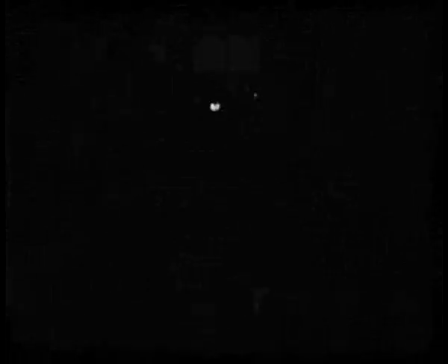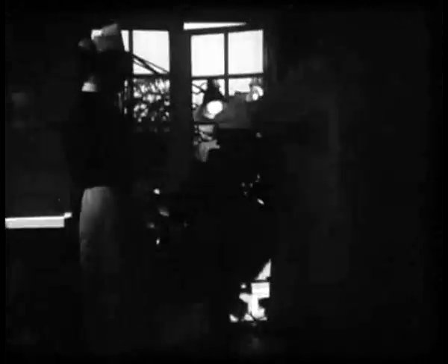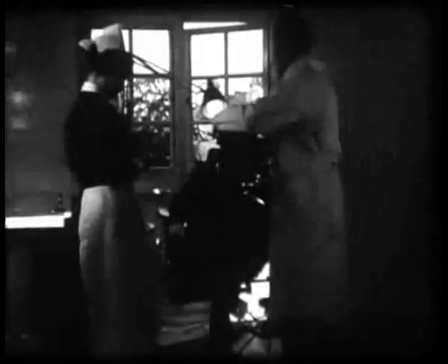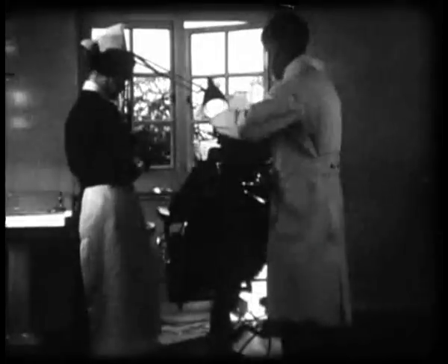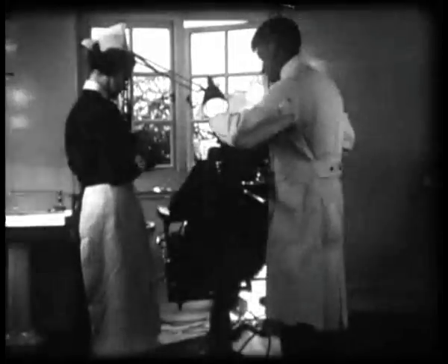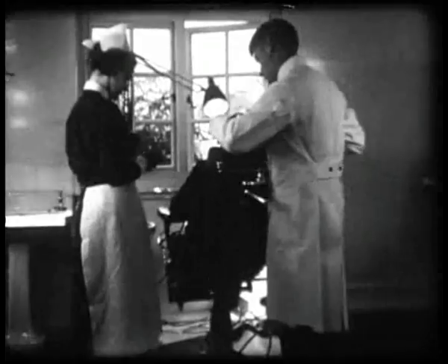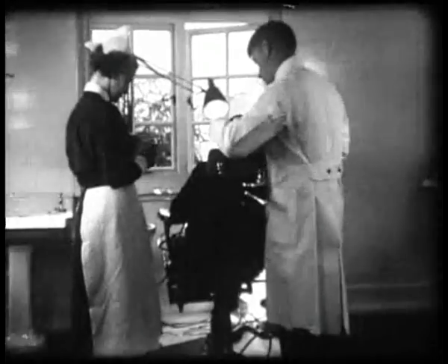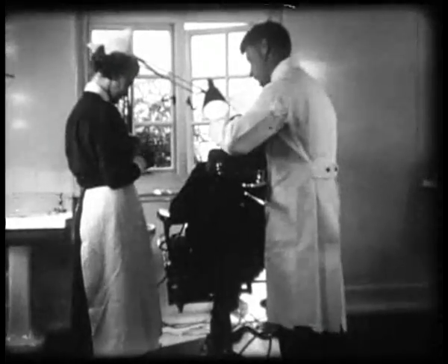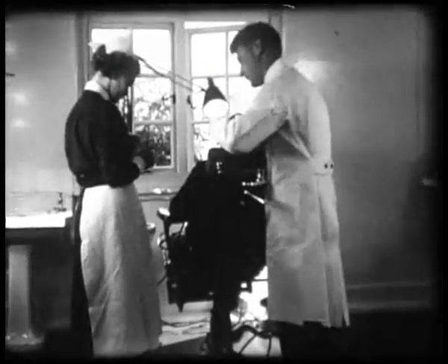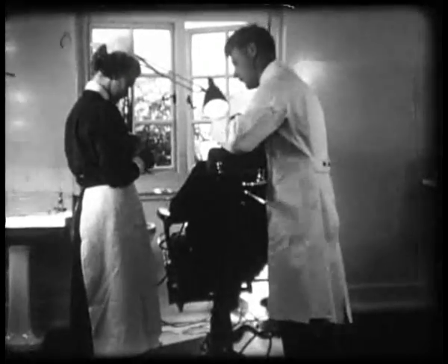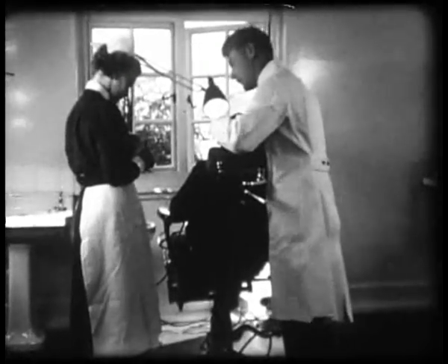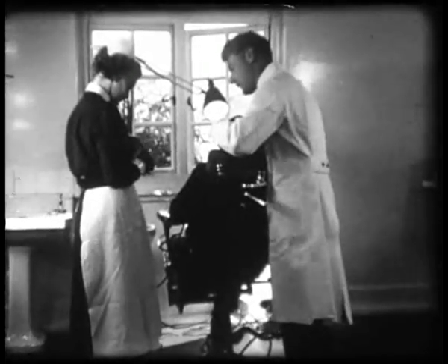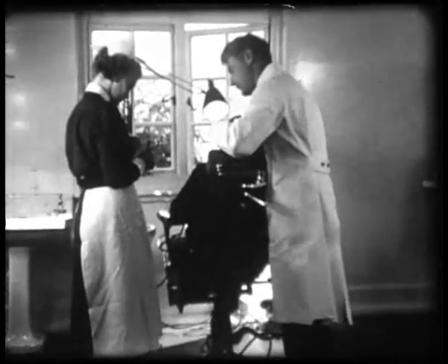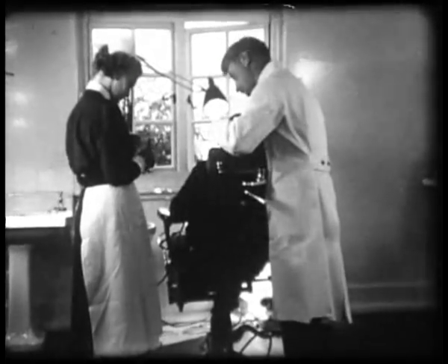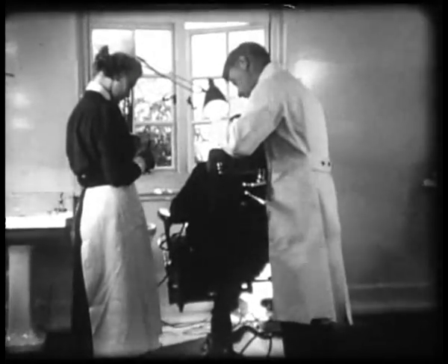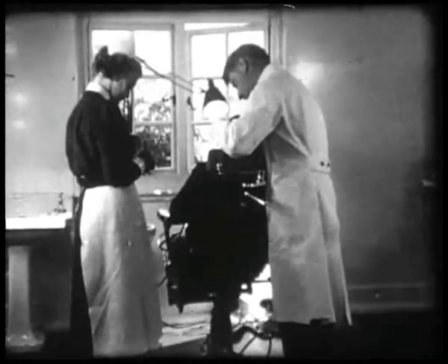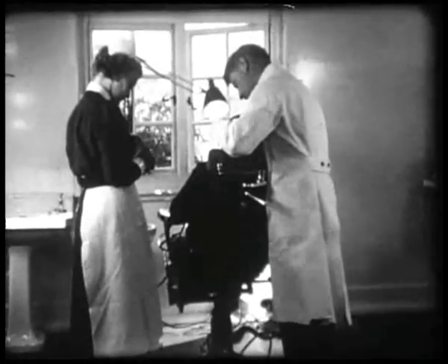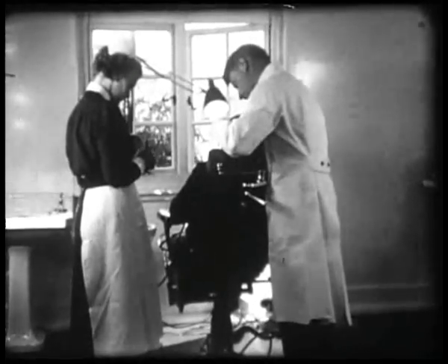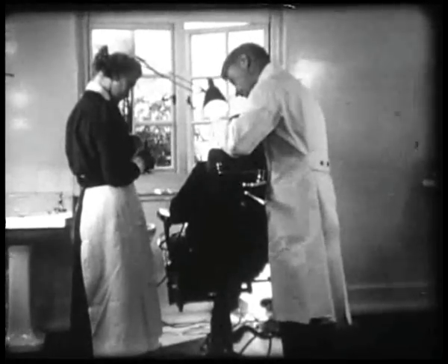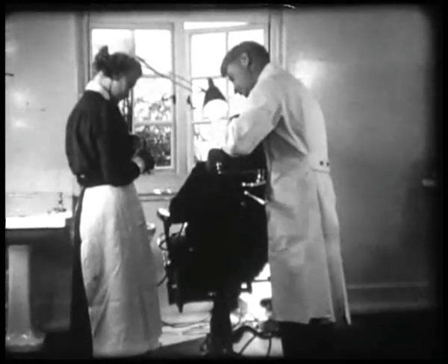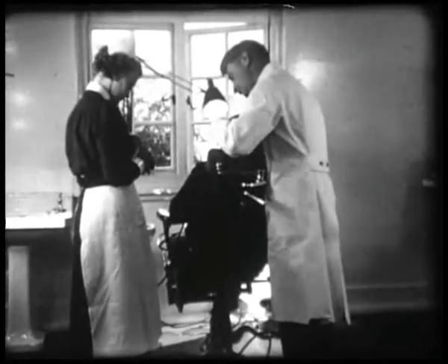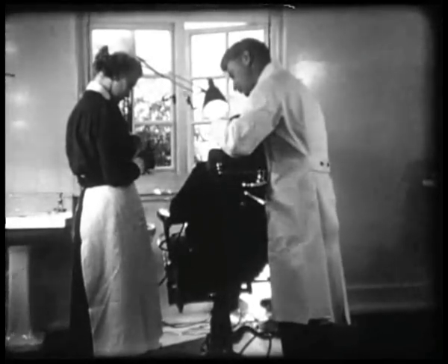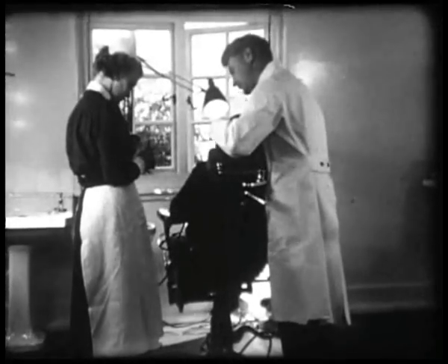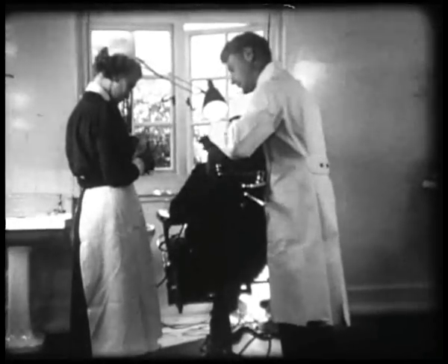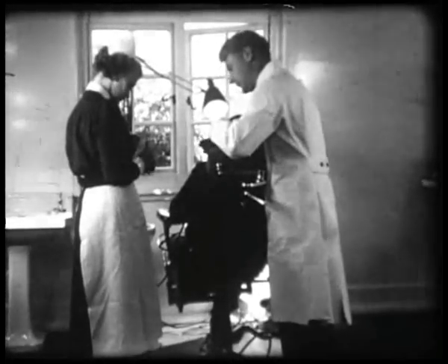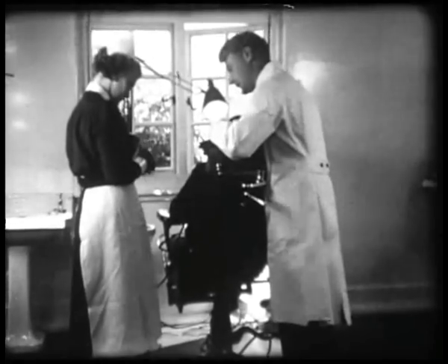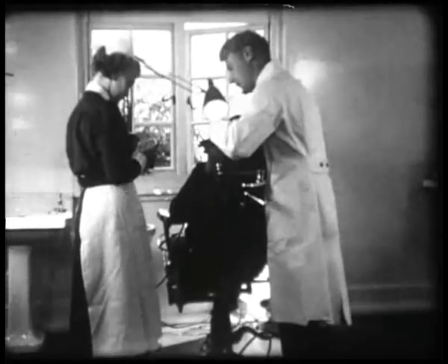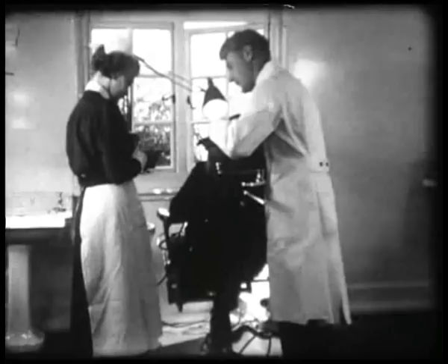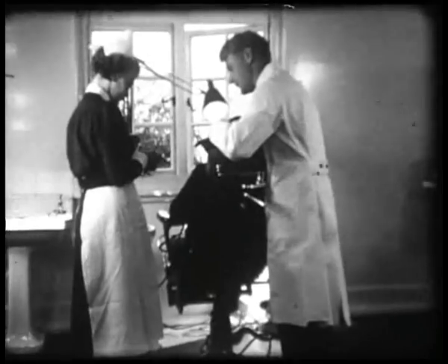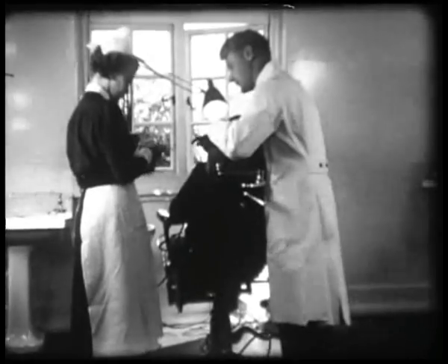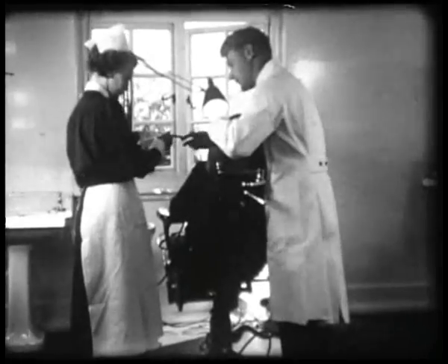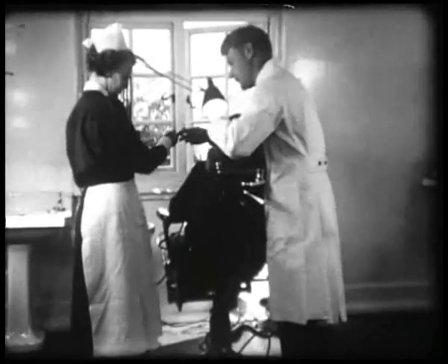The home has its own dental surgery. It is fully equipped, and a dentist pays a visit once a week to give any treatment that may be needed.